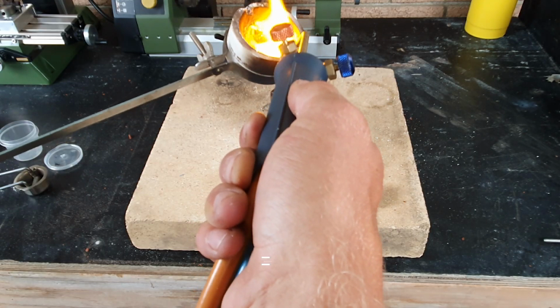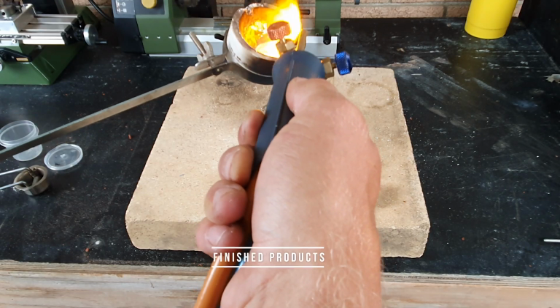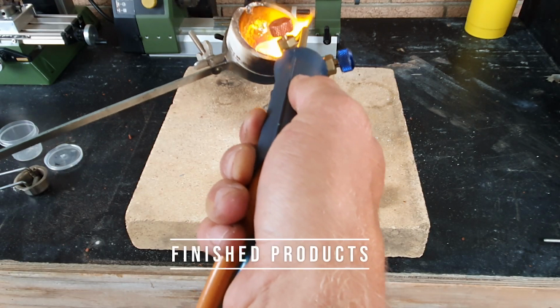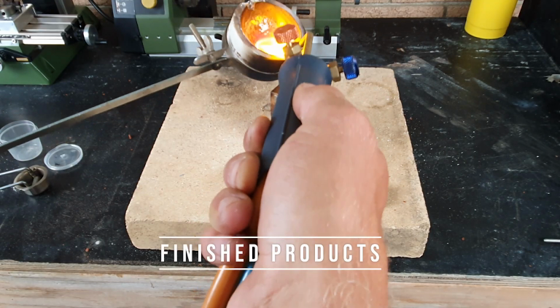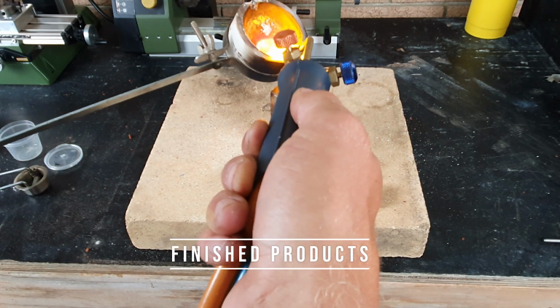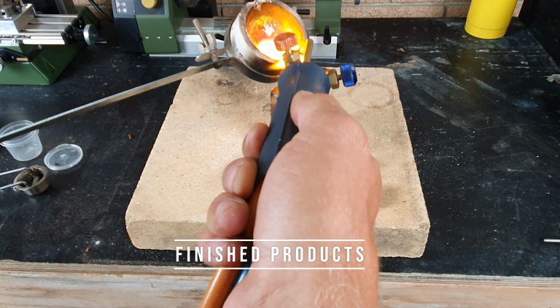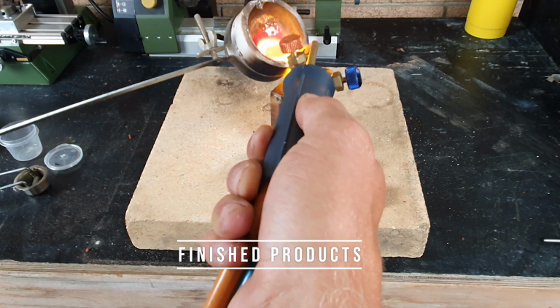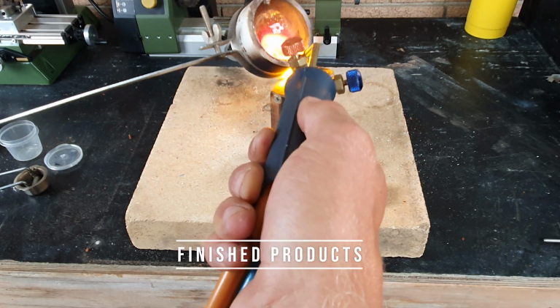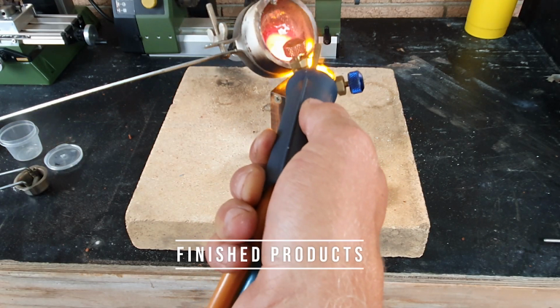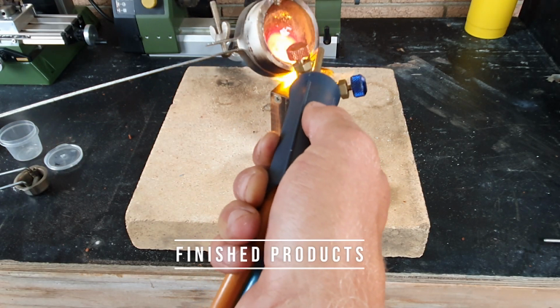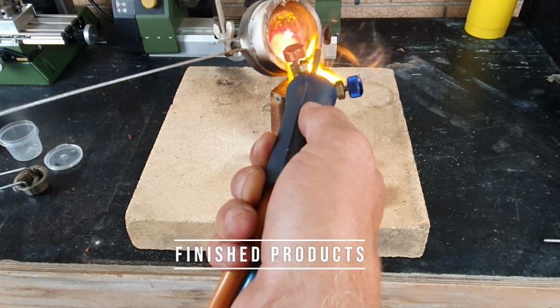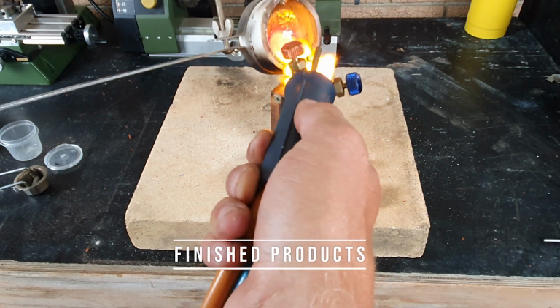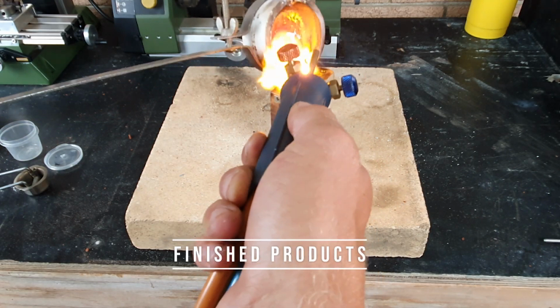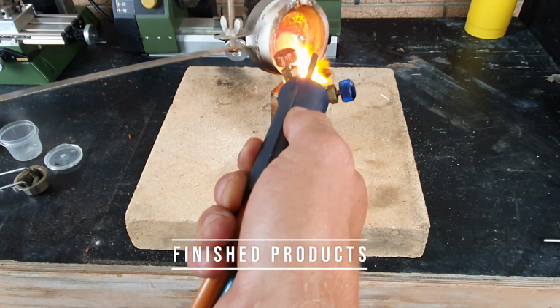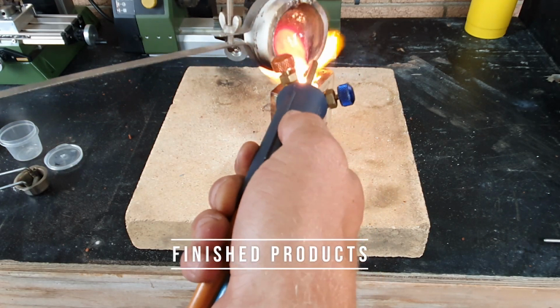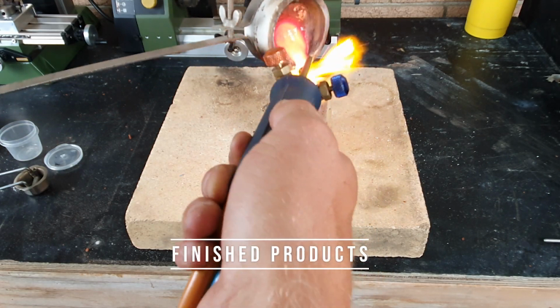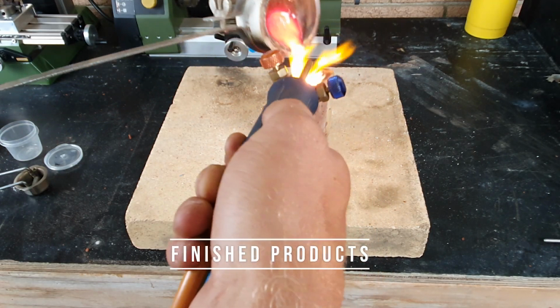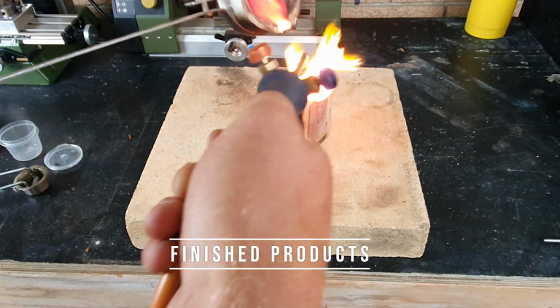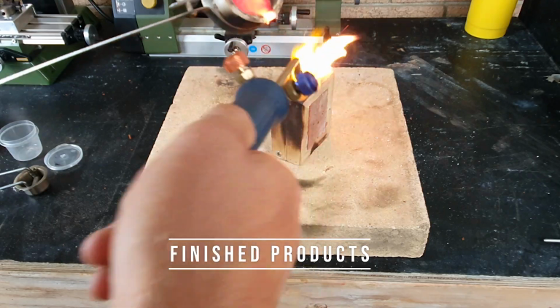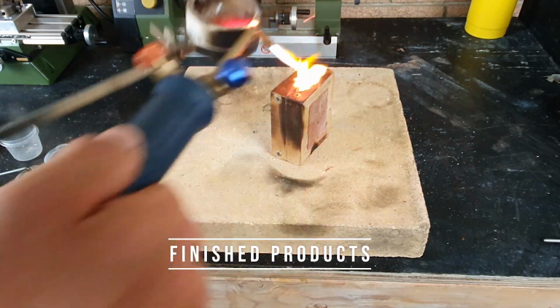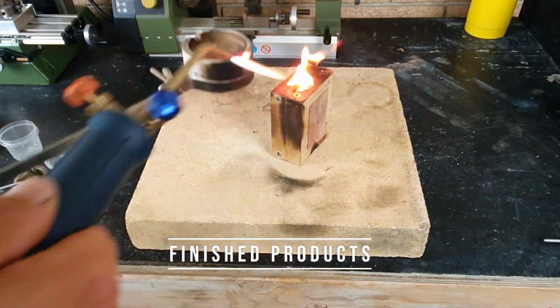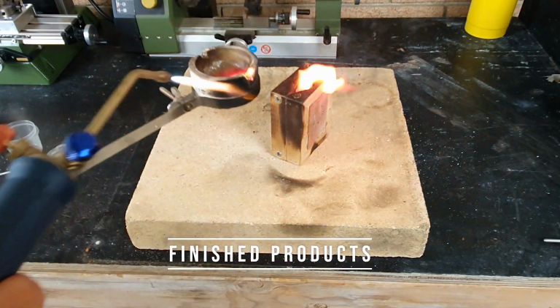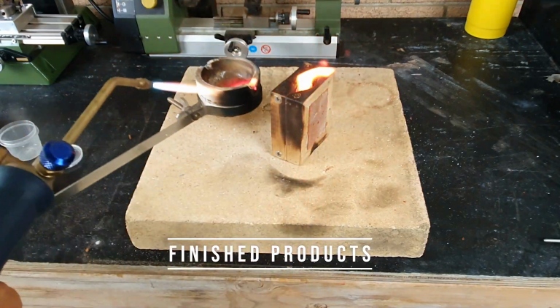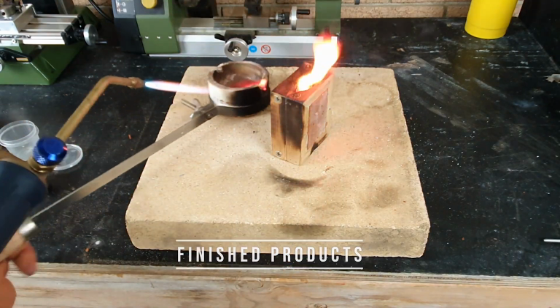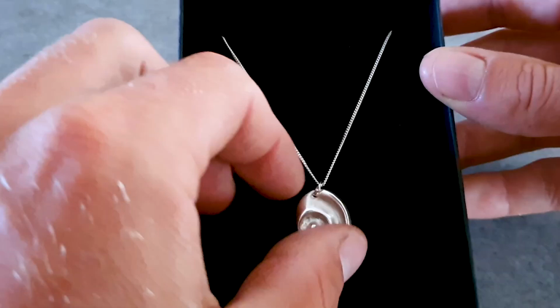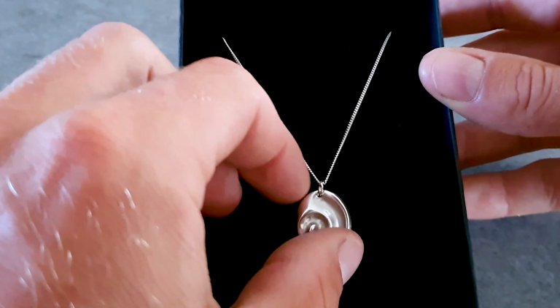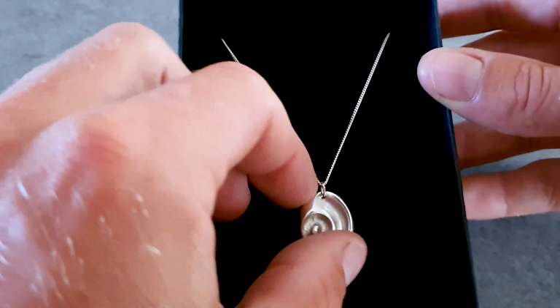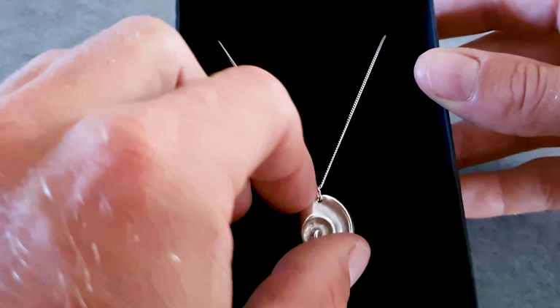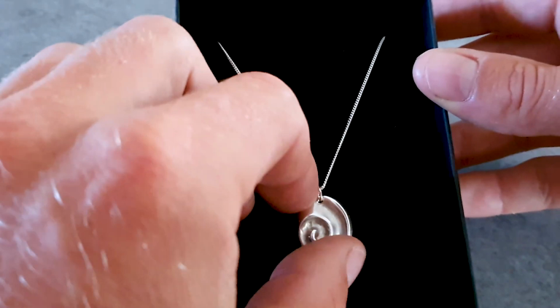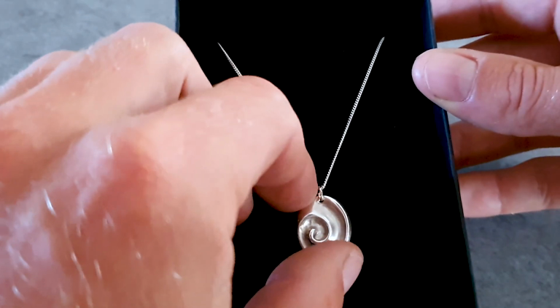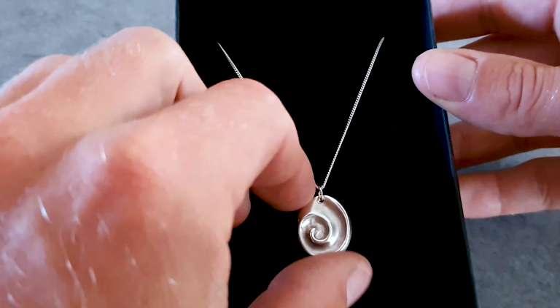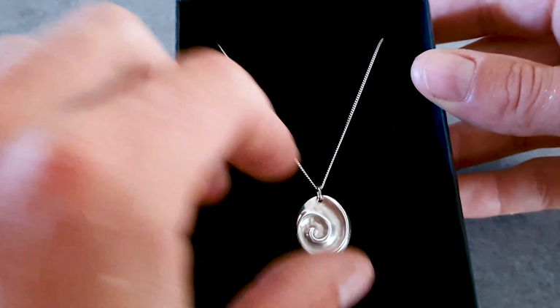Here are some of the finished products from the example moulds I've been showing in this video so far.